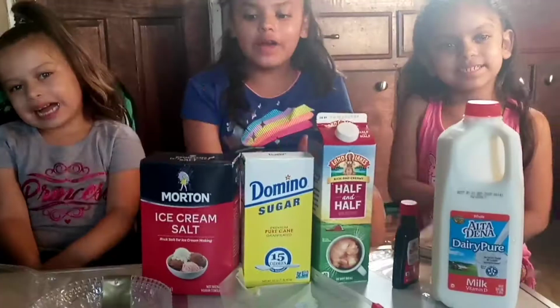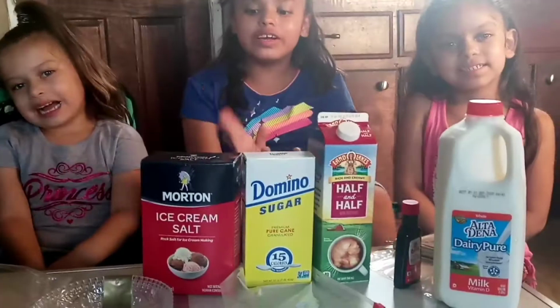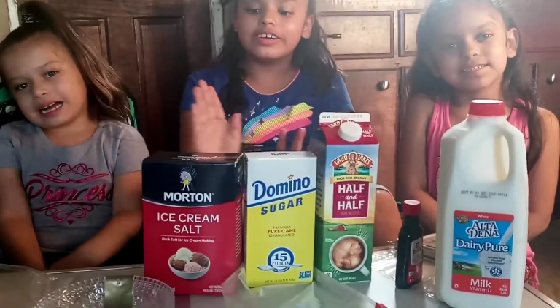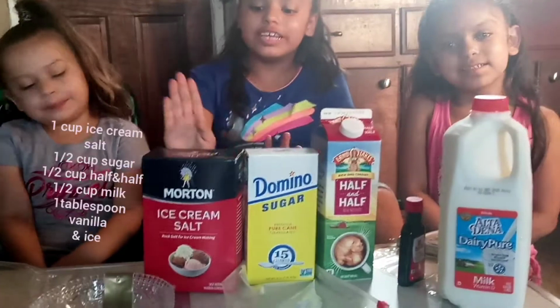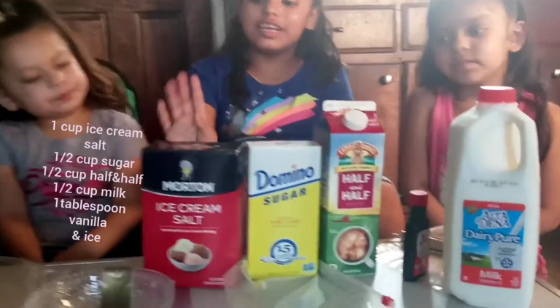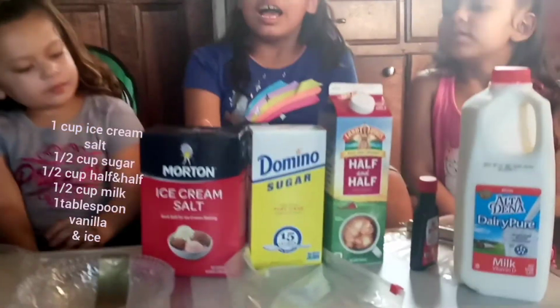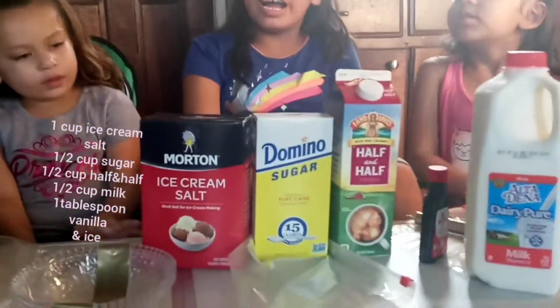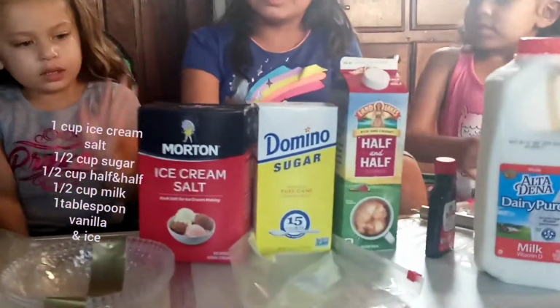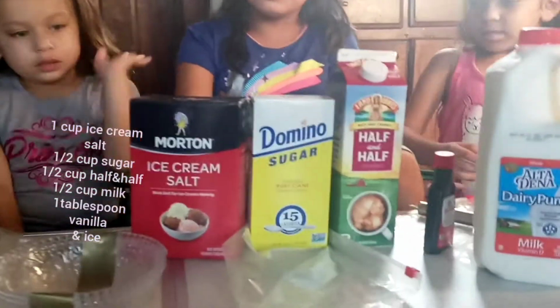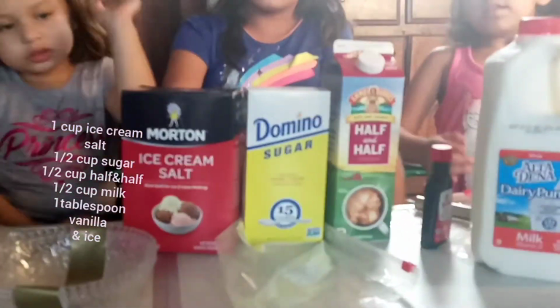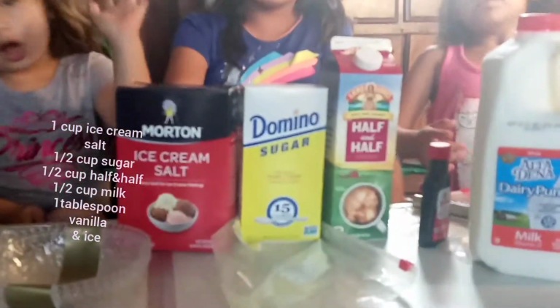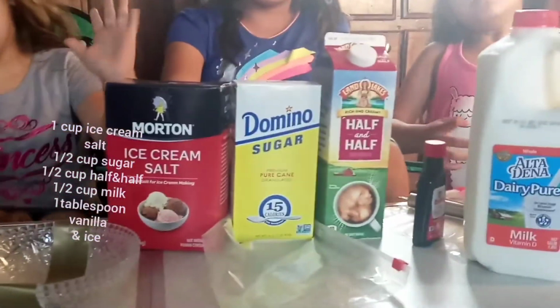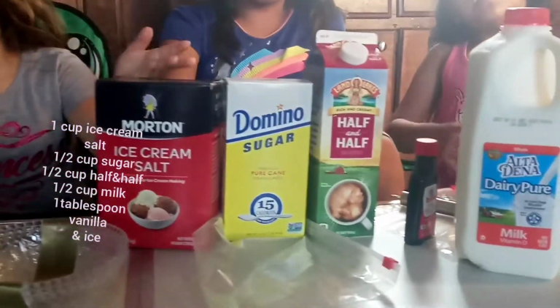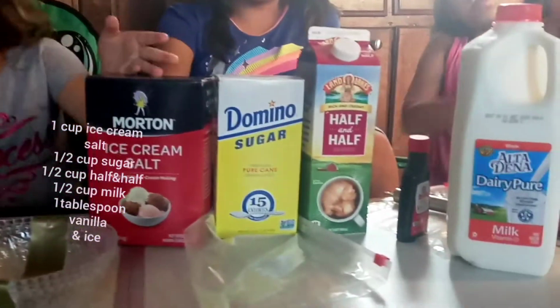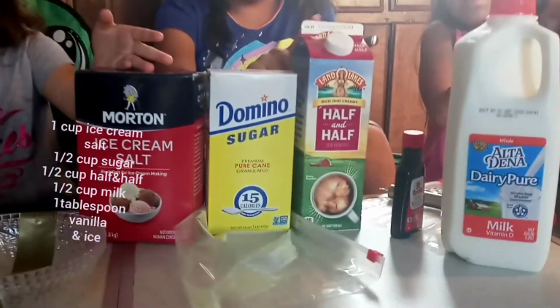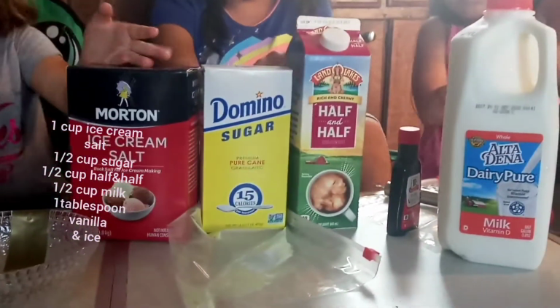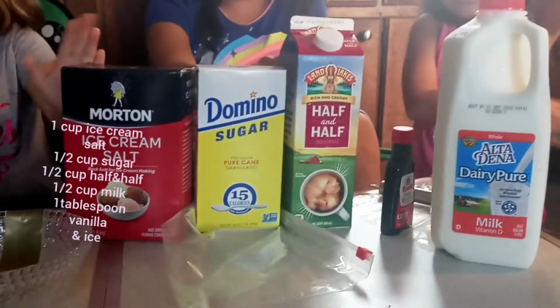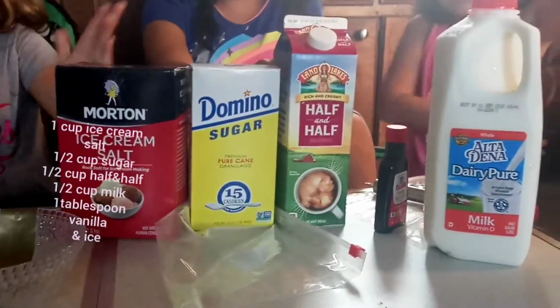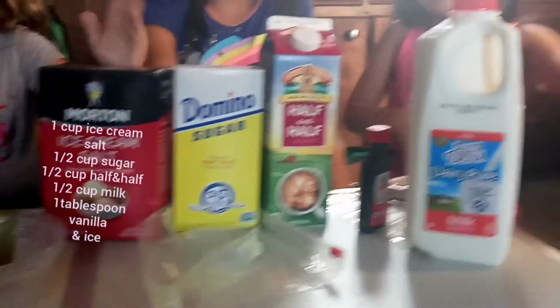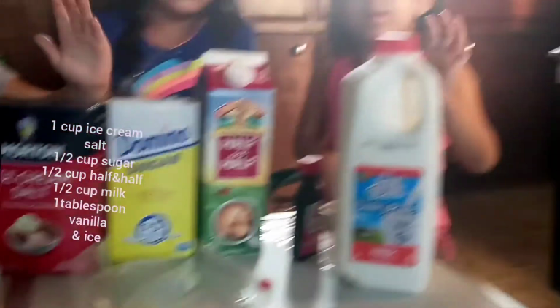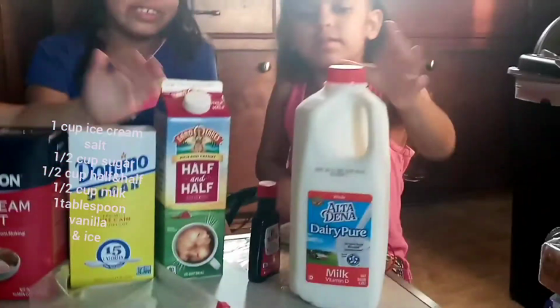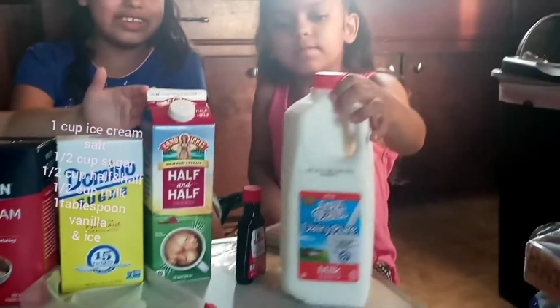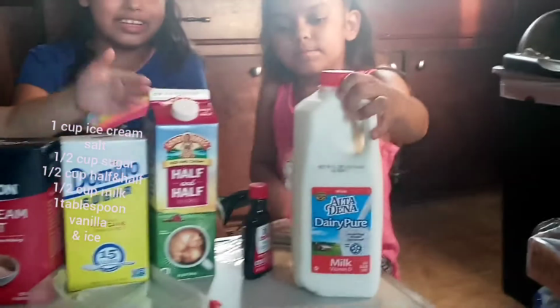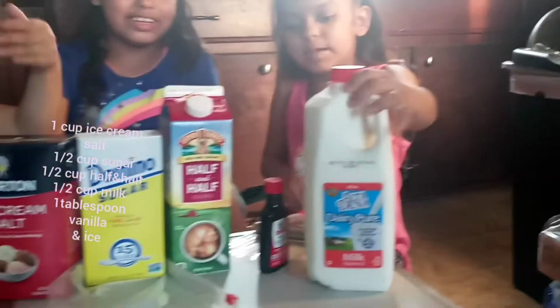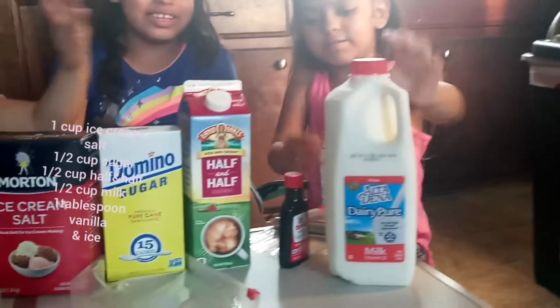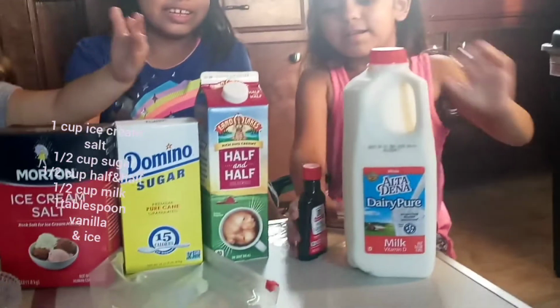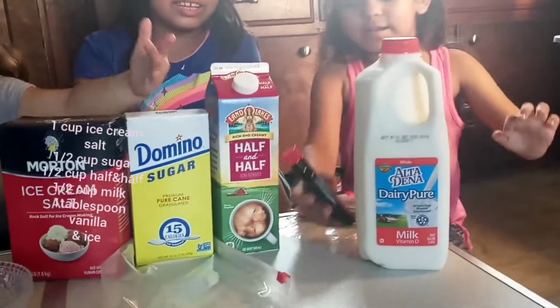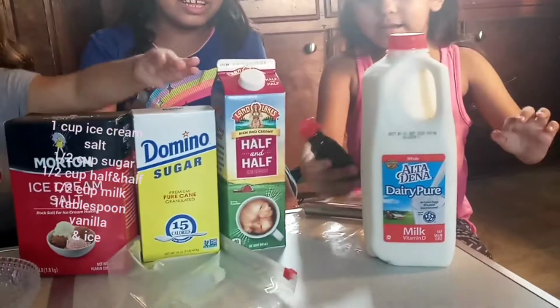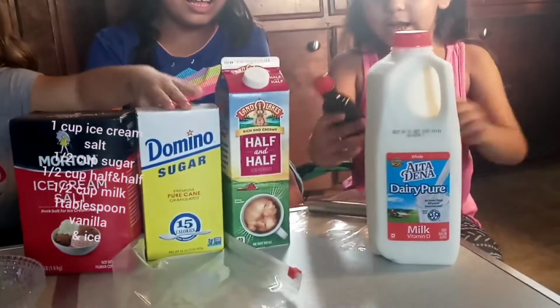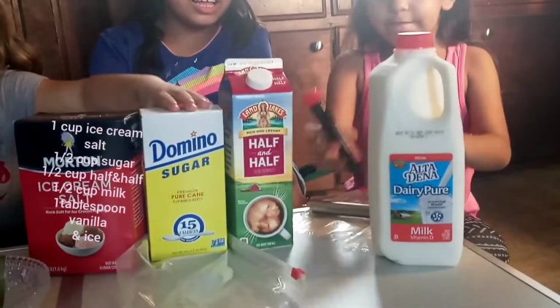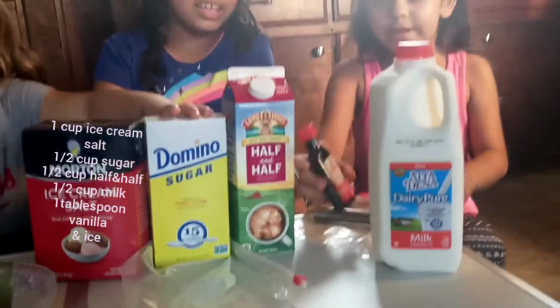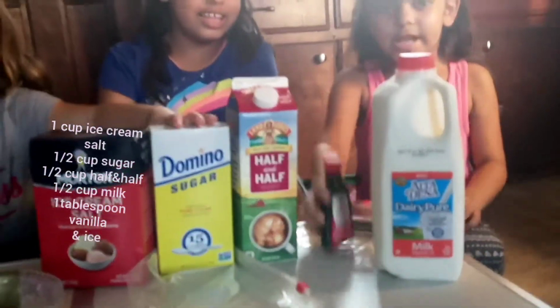Our ingredients: ice cream sauce, sugar, half and half, milk, and vanilla.